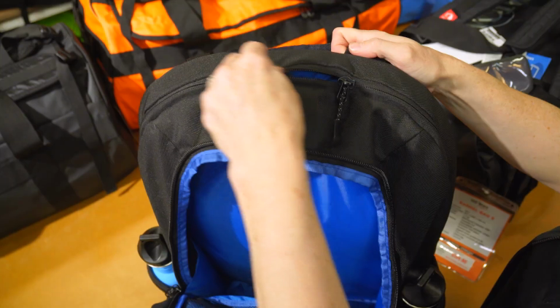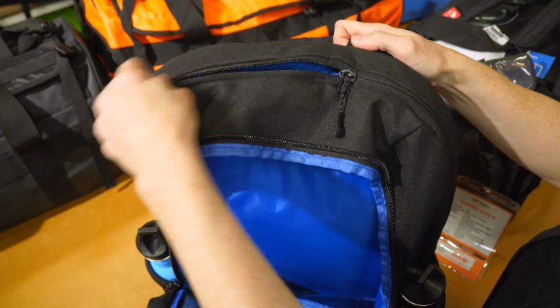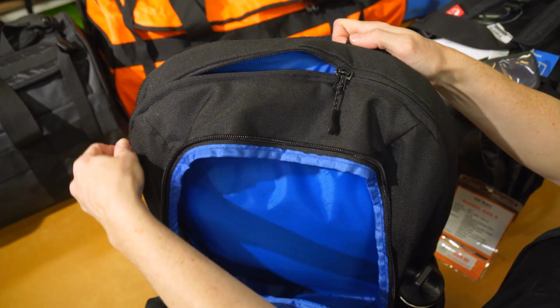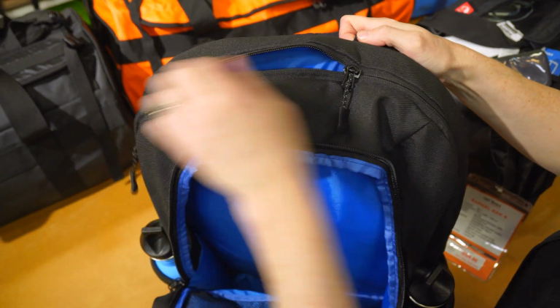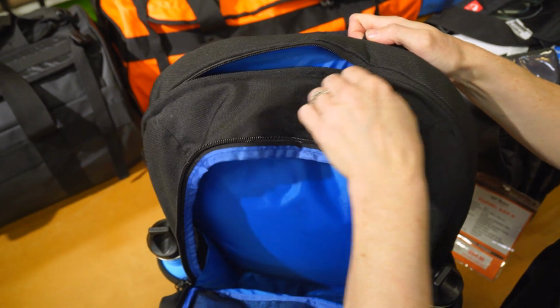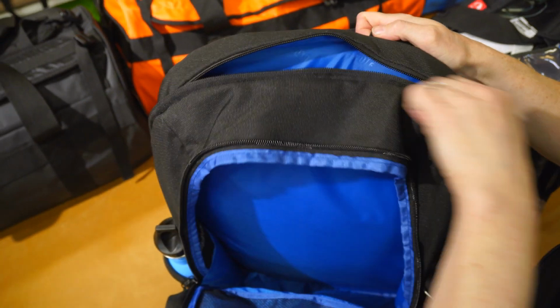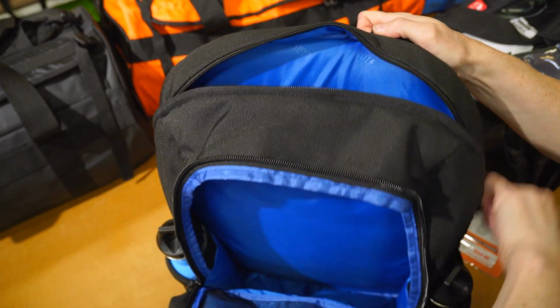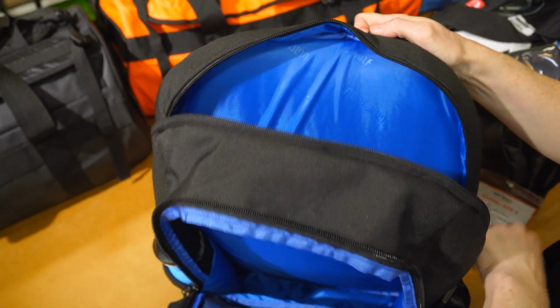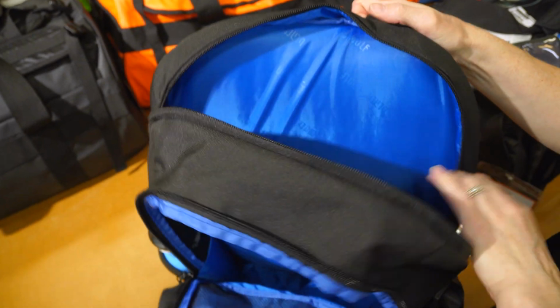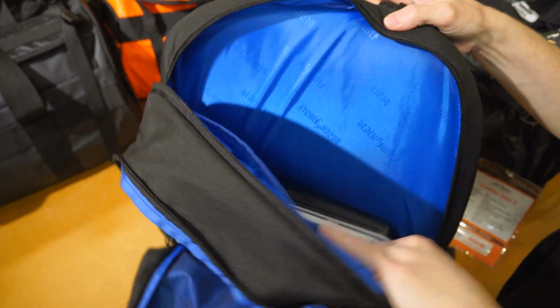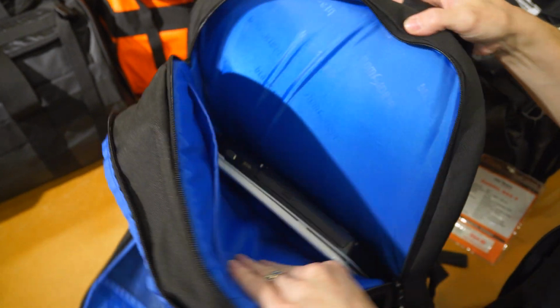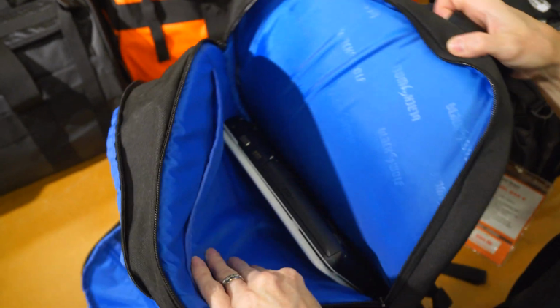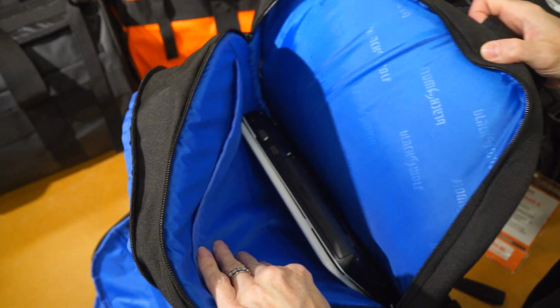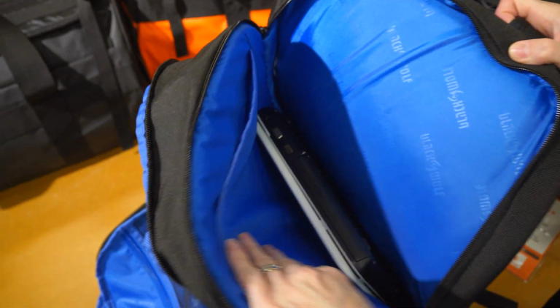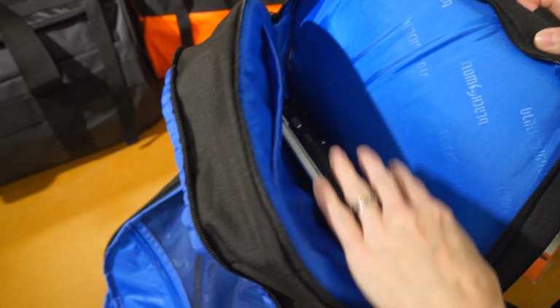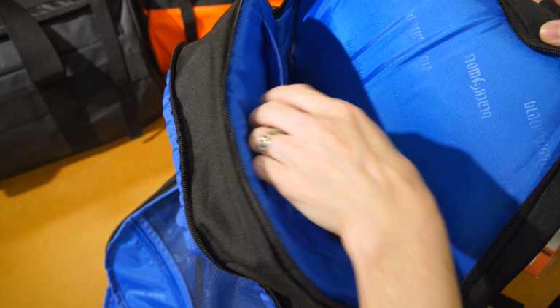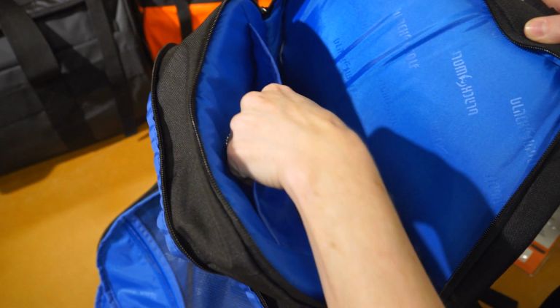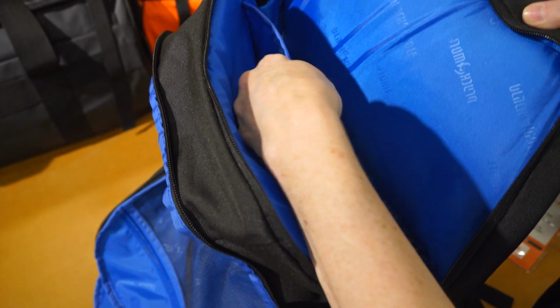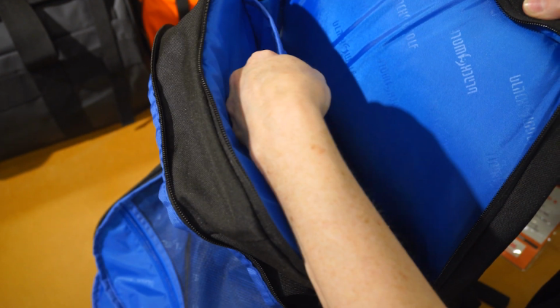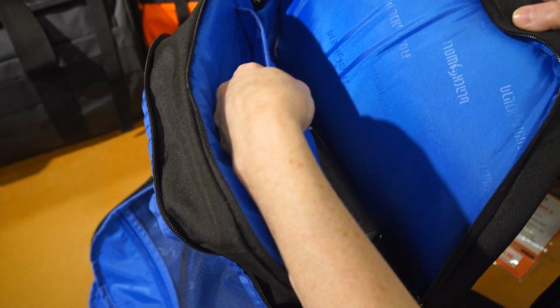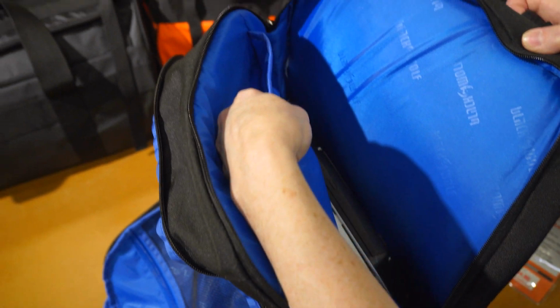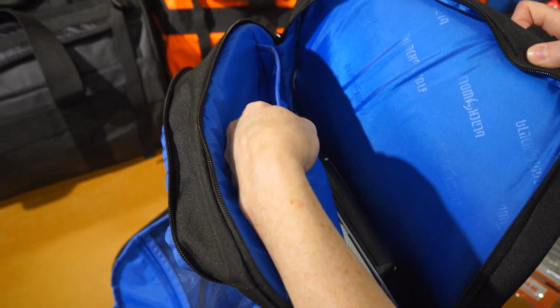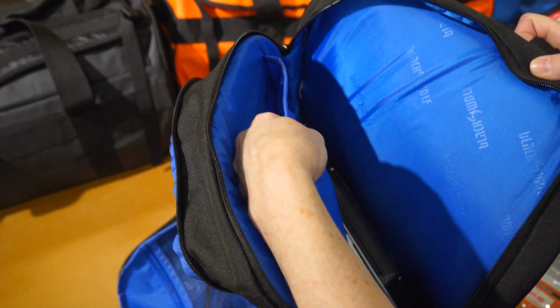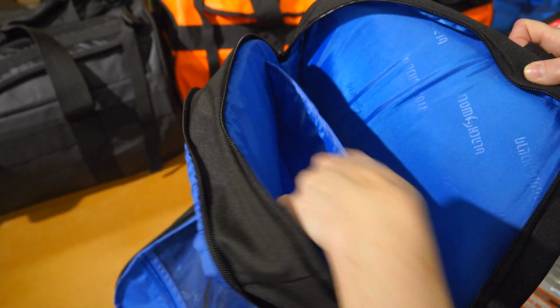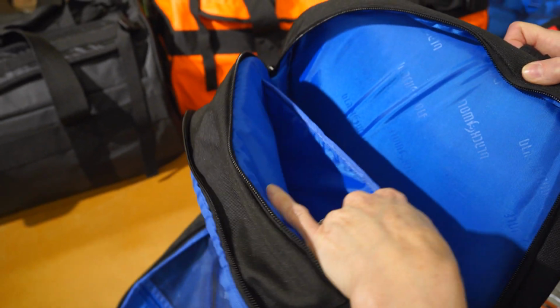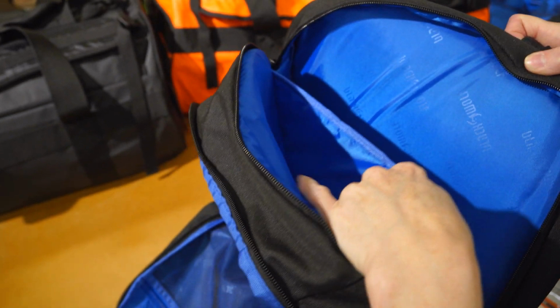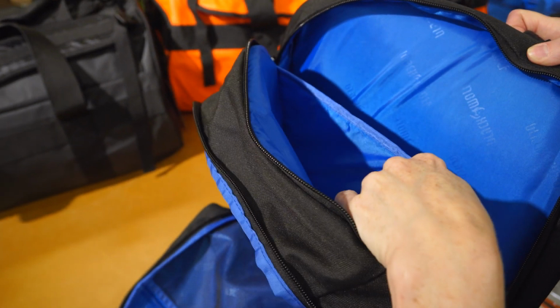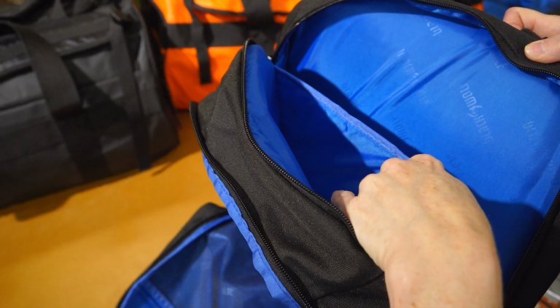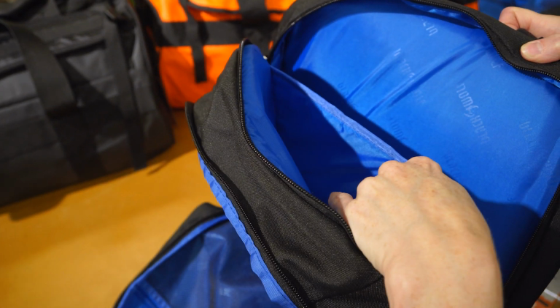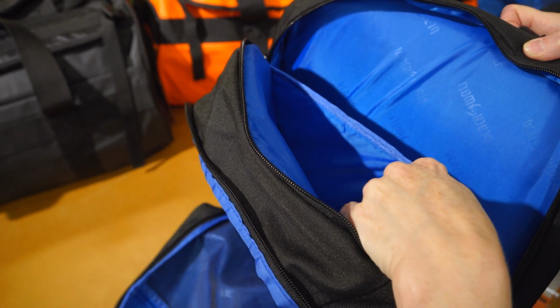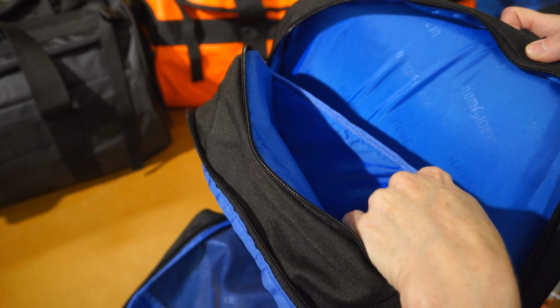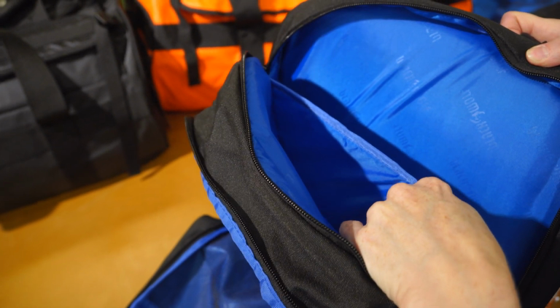And at the back, you've got a padded laptop section that also comes with a small pouch at the front that could quite easily fit a tablet.